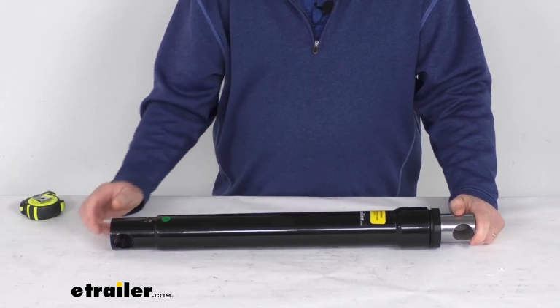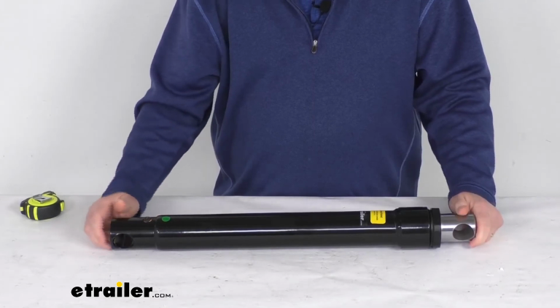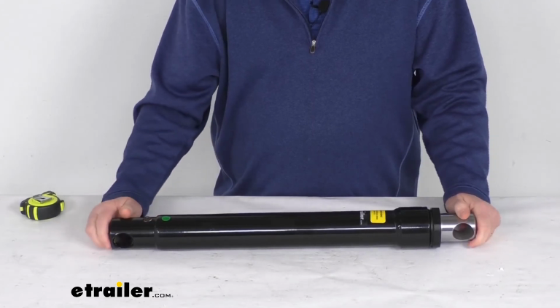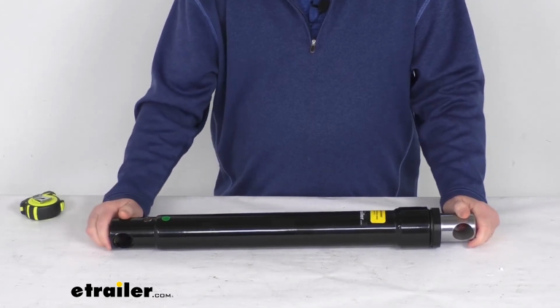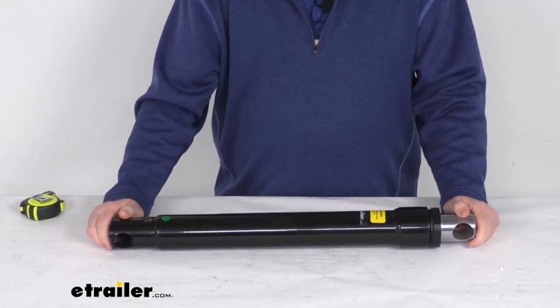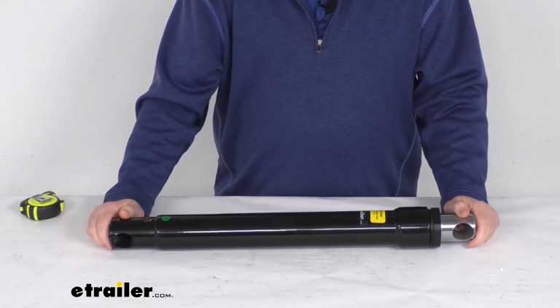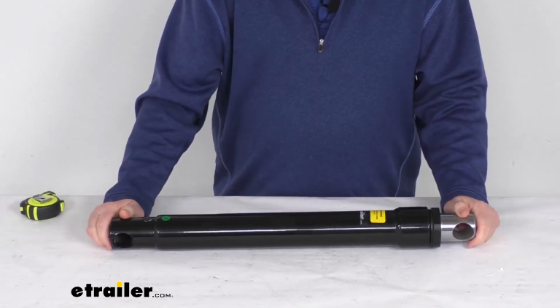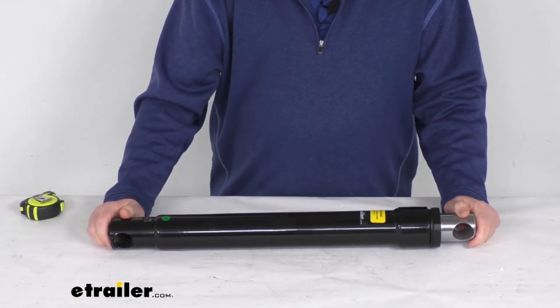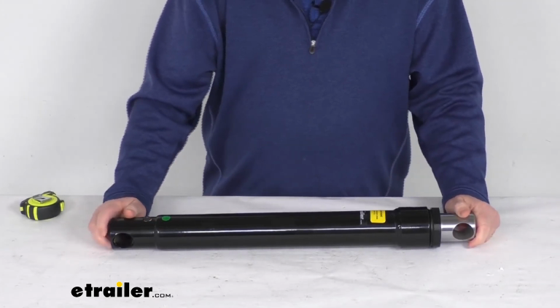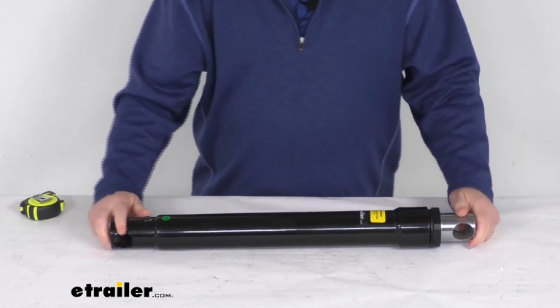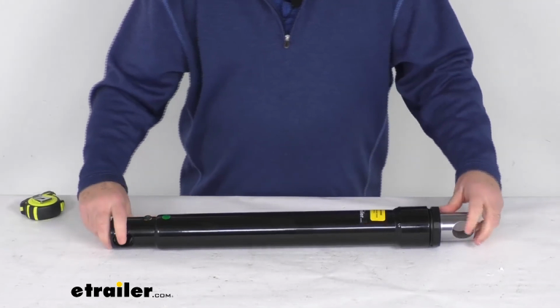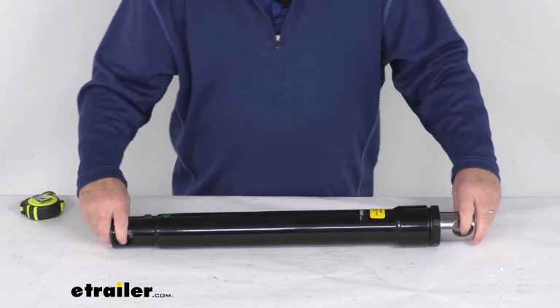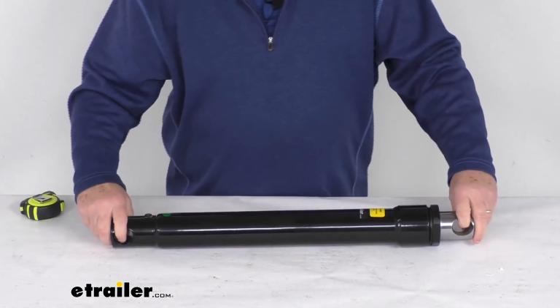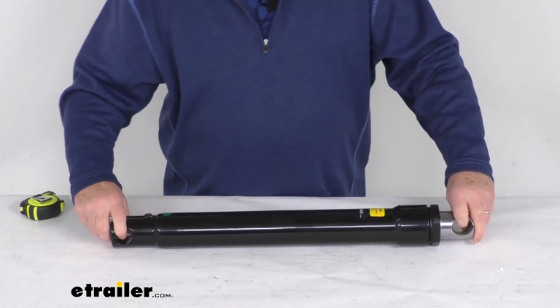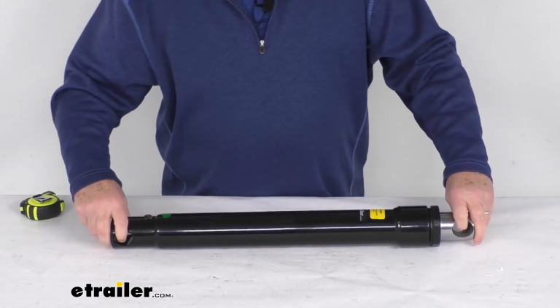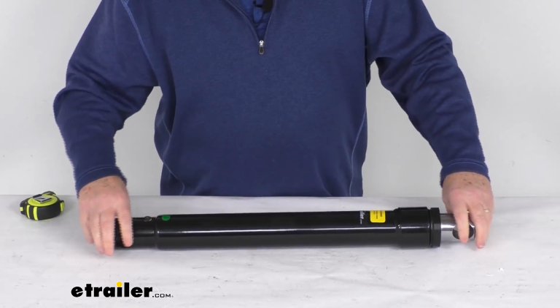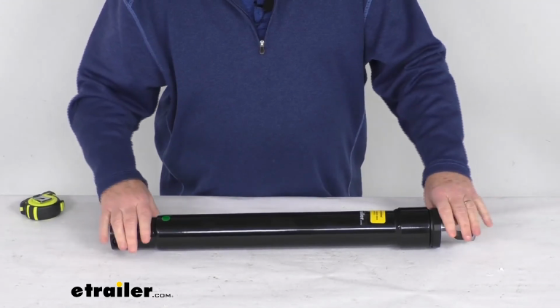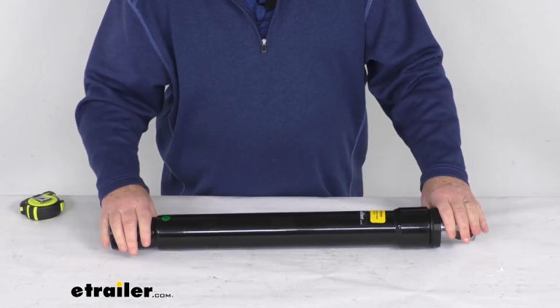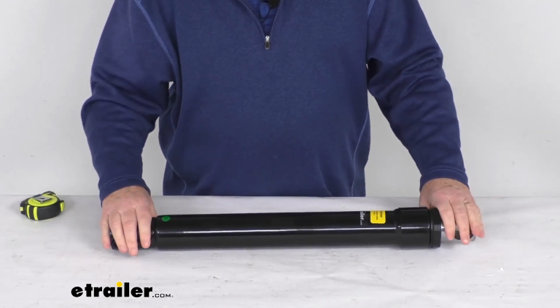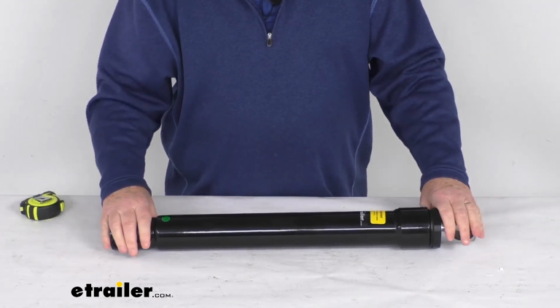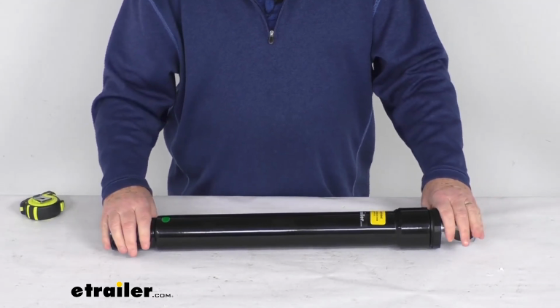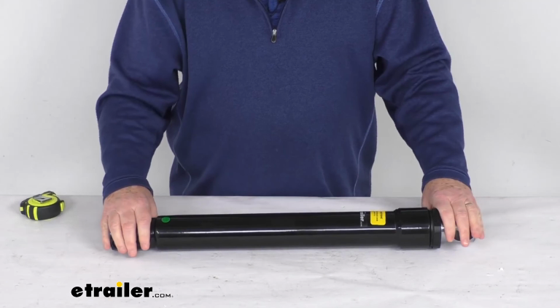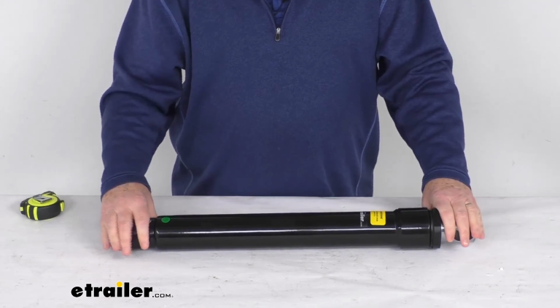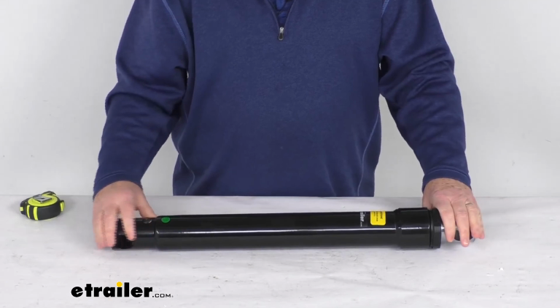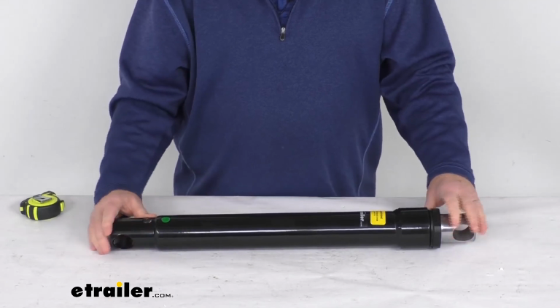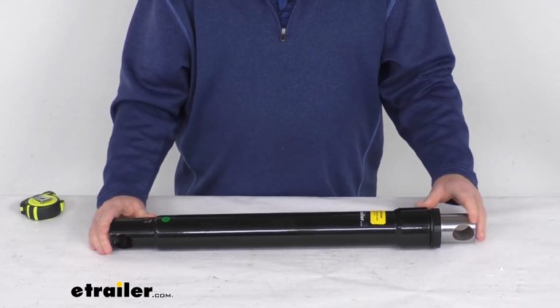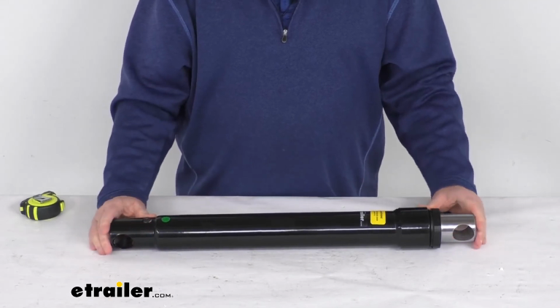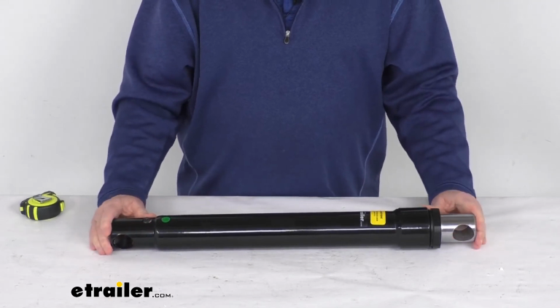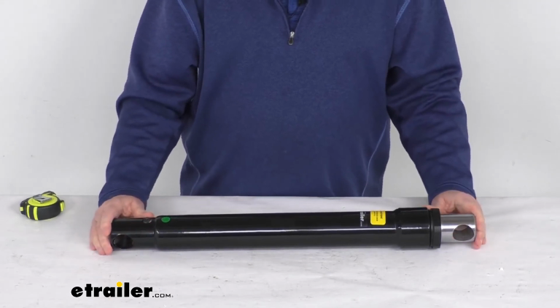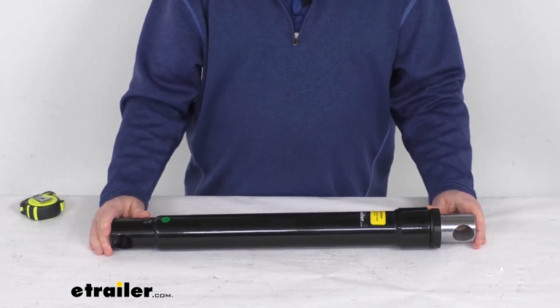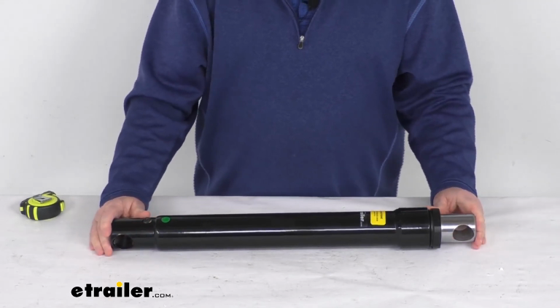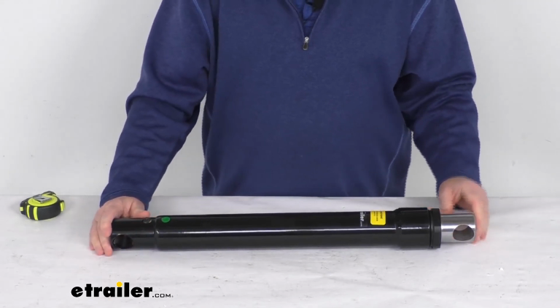That should do it for the review on this replacement single acting angle cylinder for the Fisher snow plows.